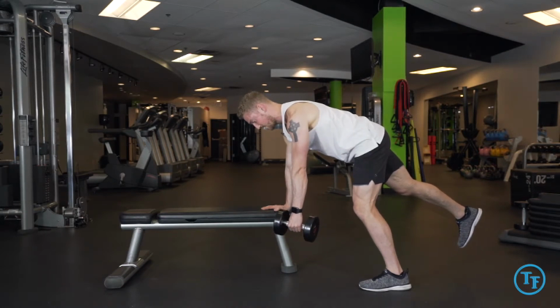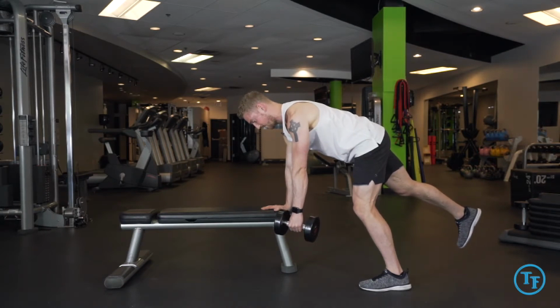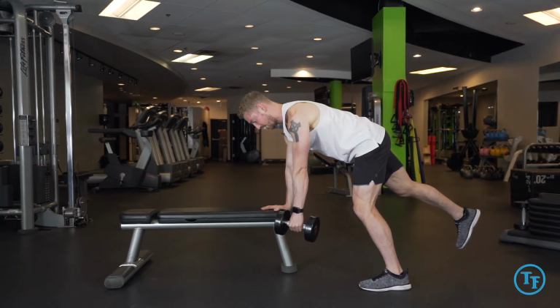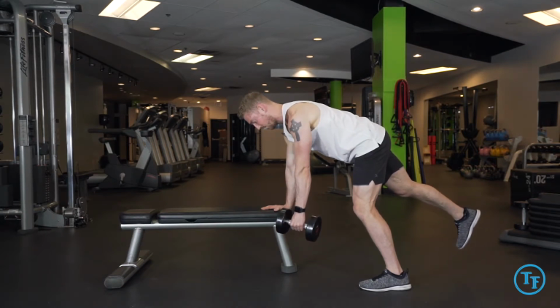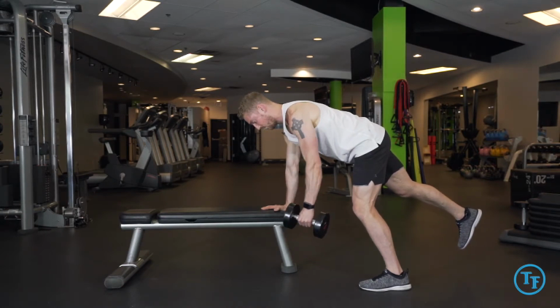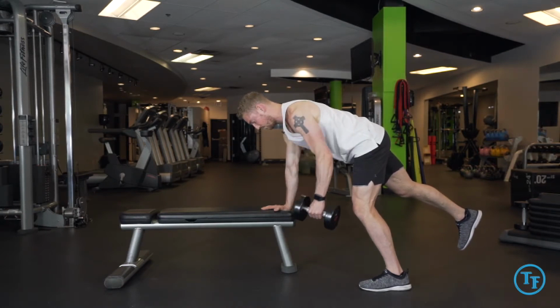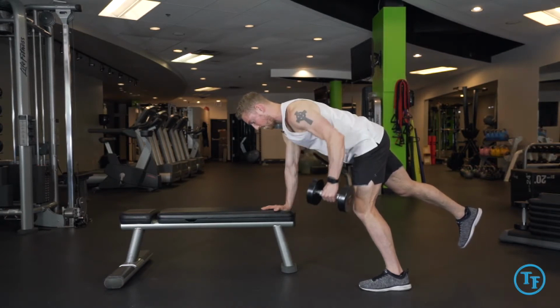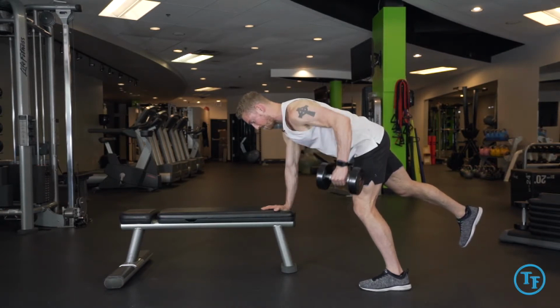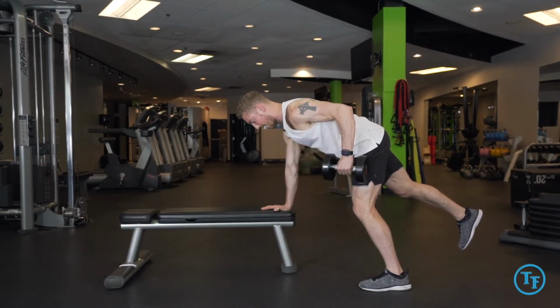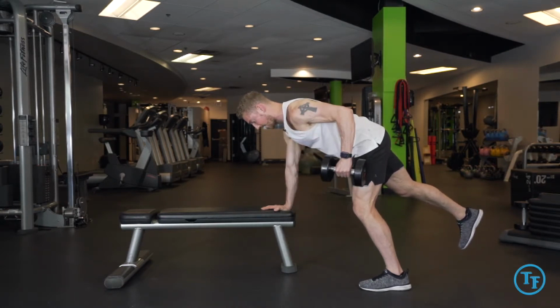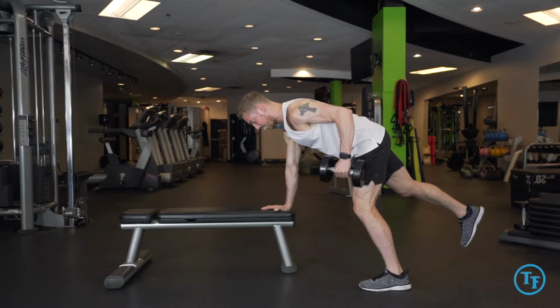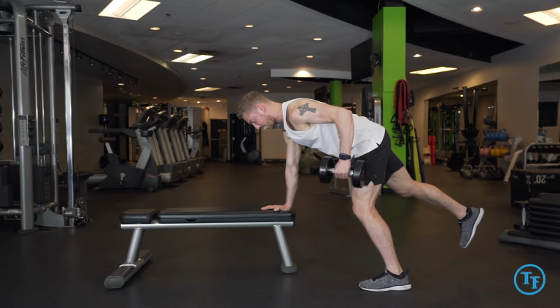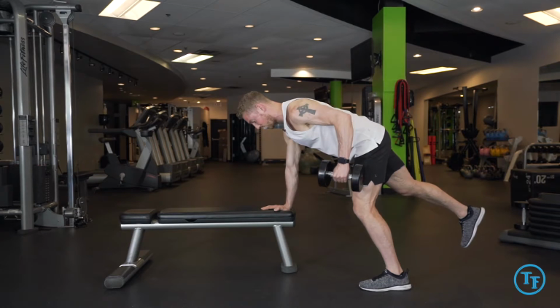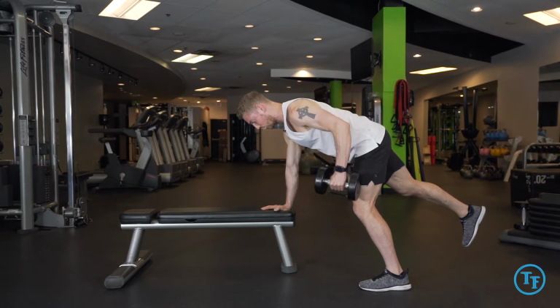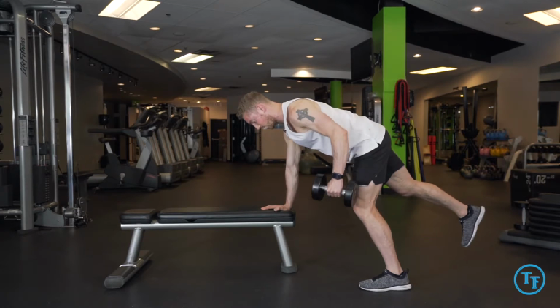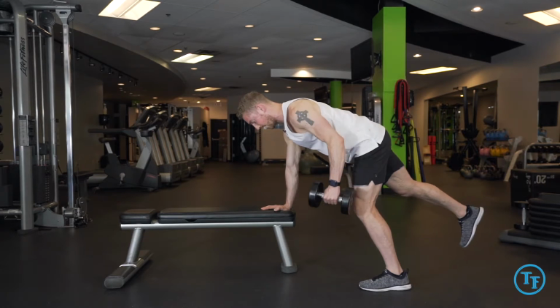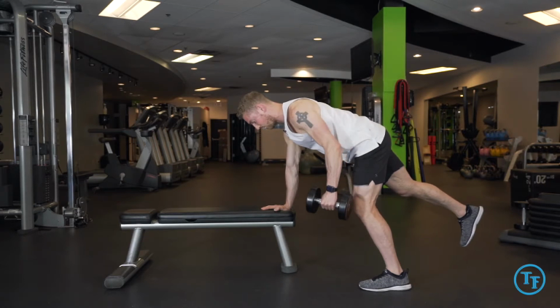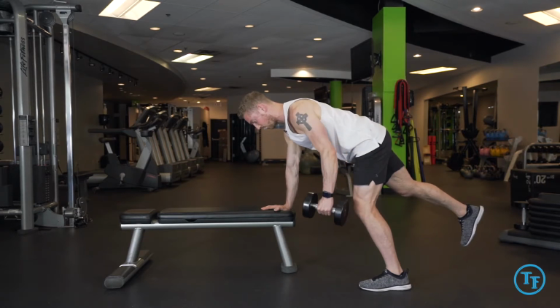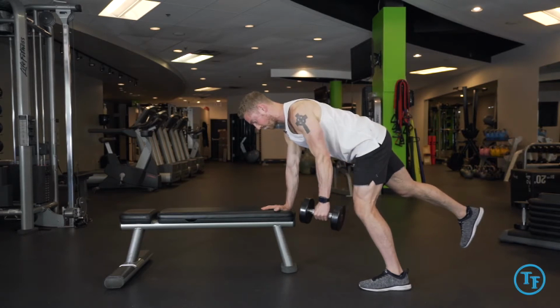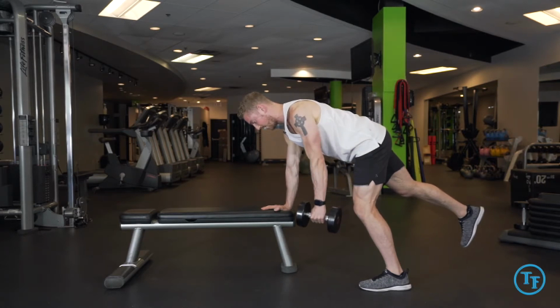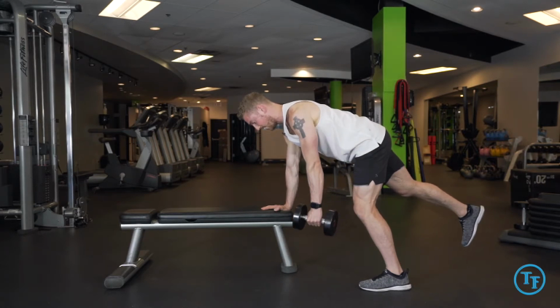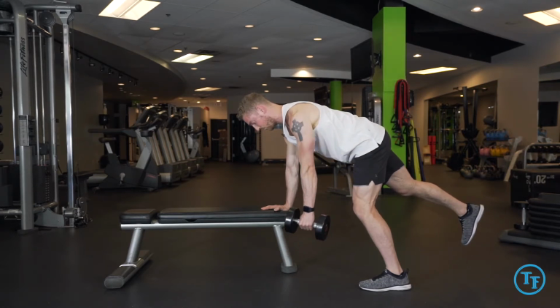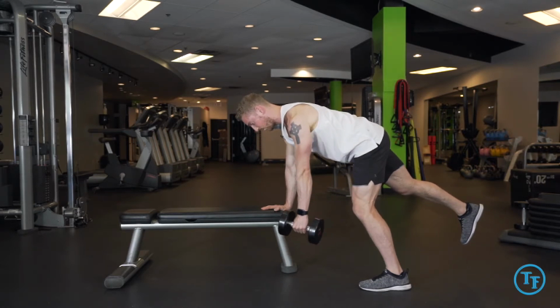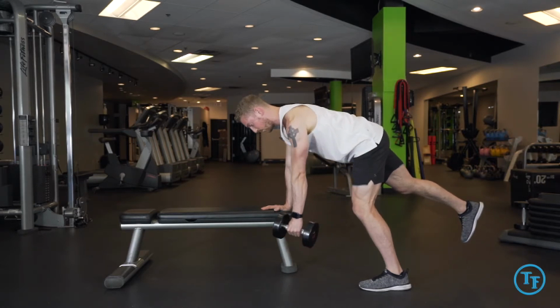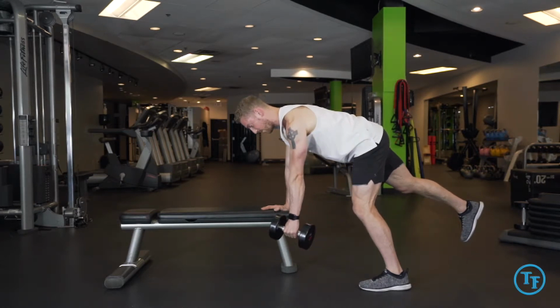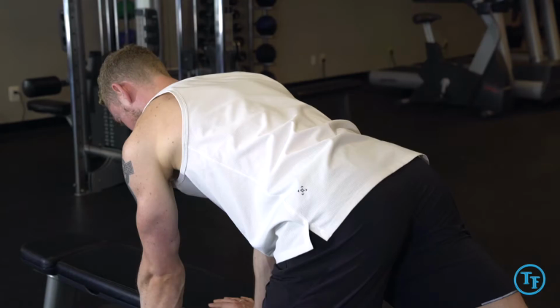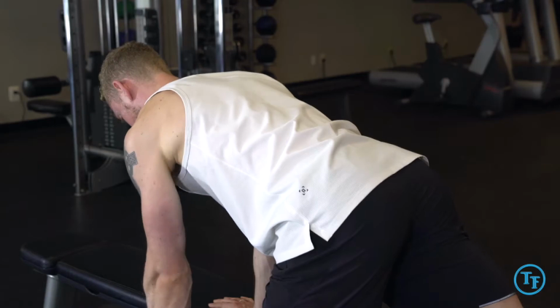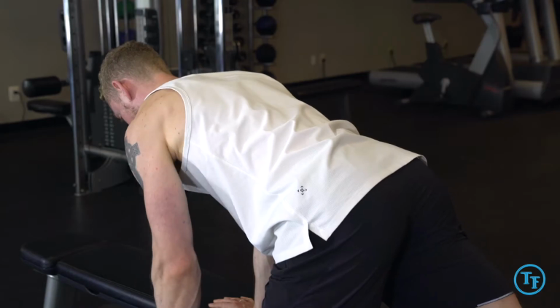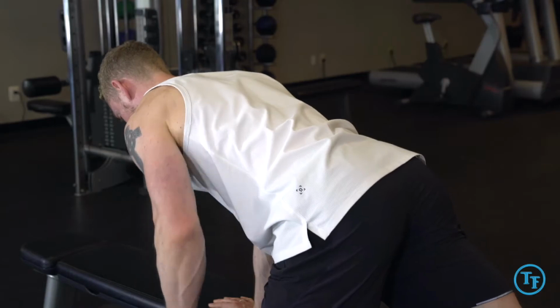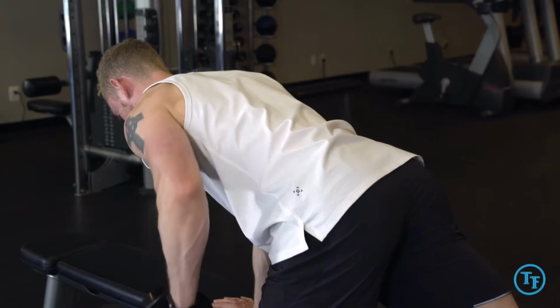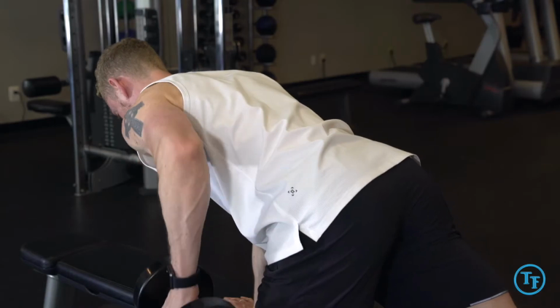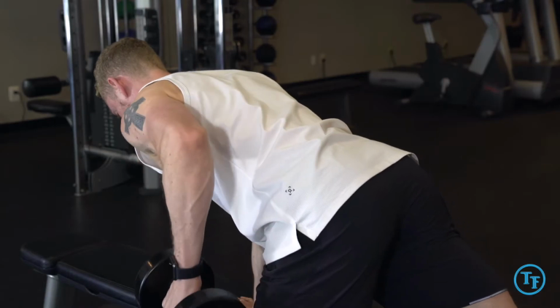From here, we'll be rowing up and back, ensuring that our shoulder blade is working with our arm bone throughout the movement.